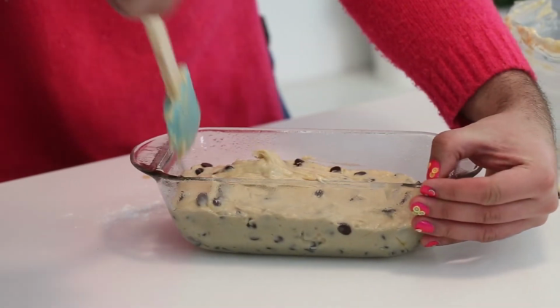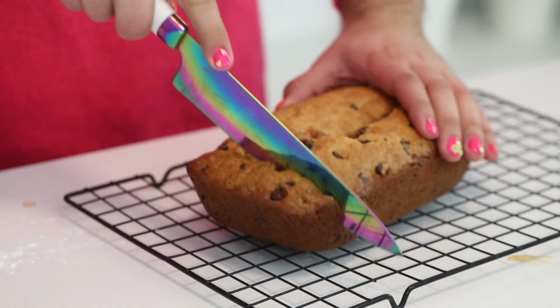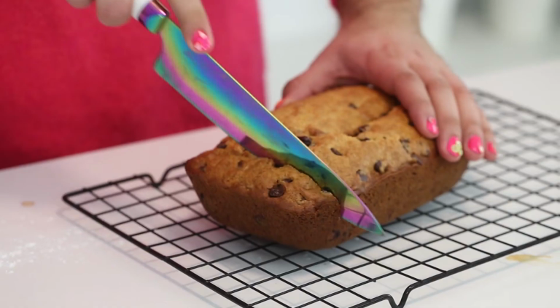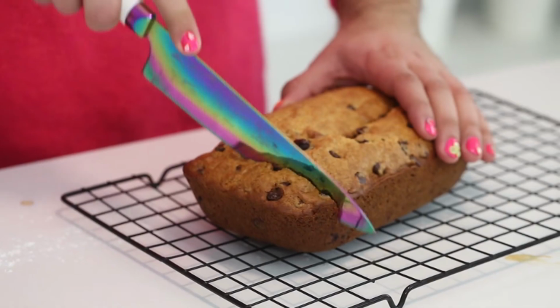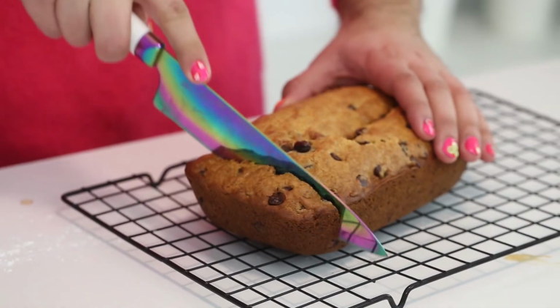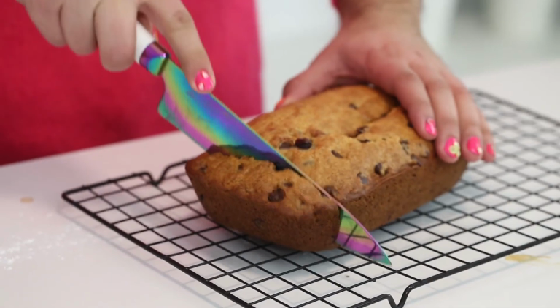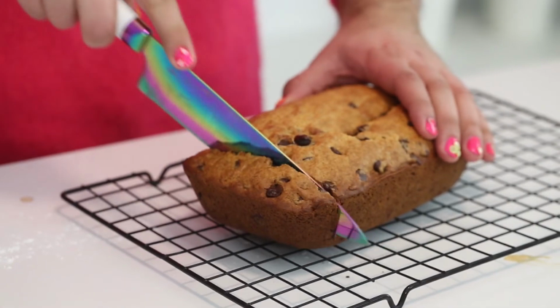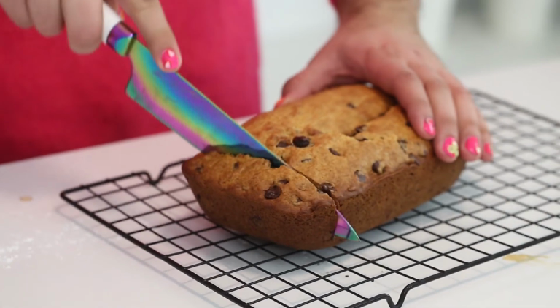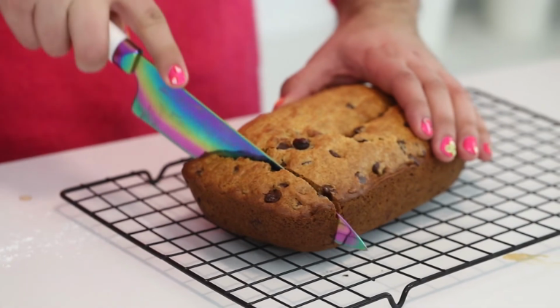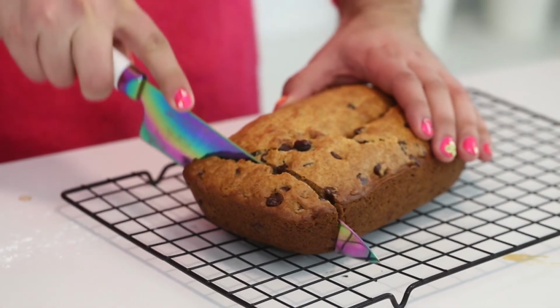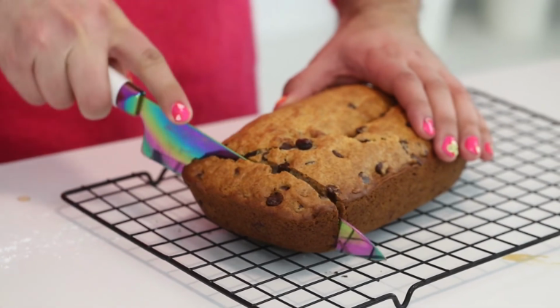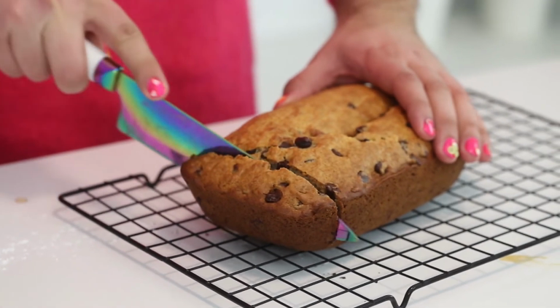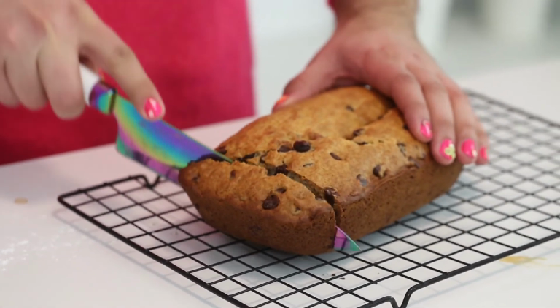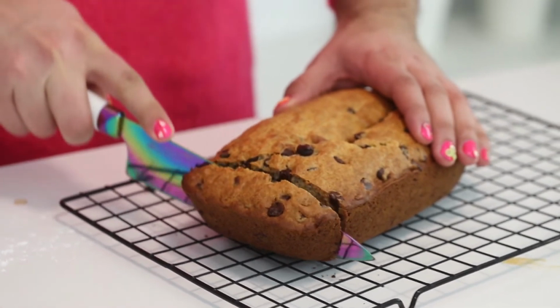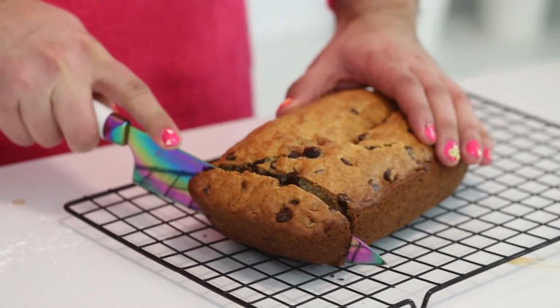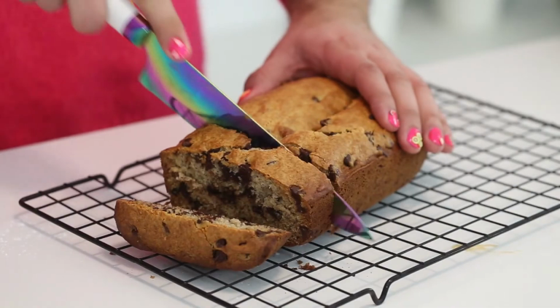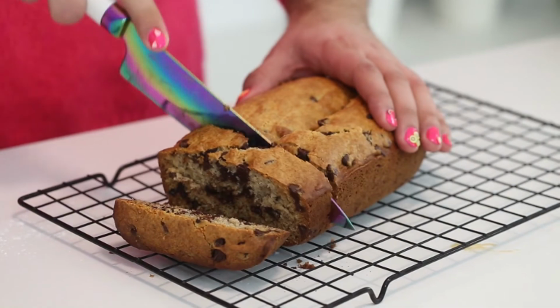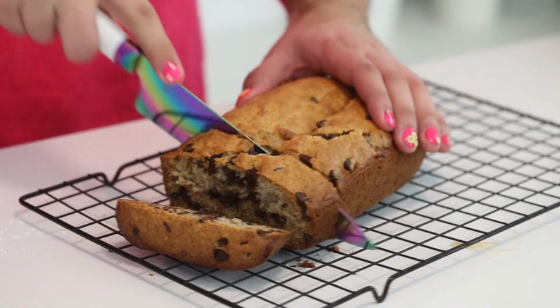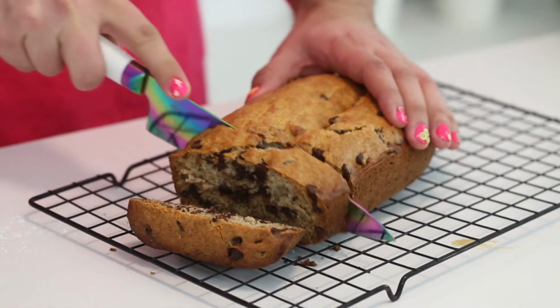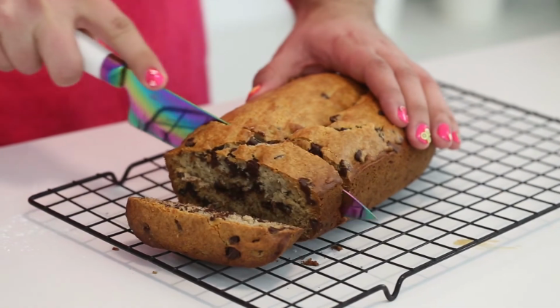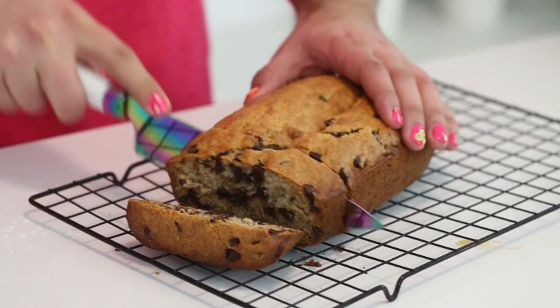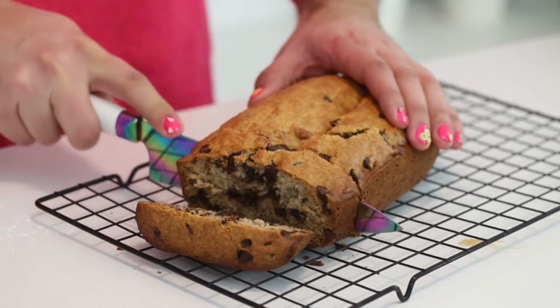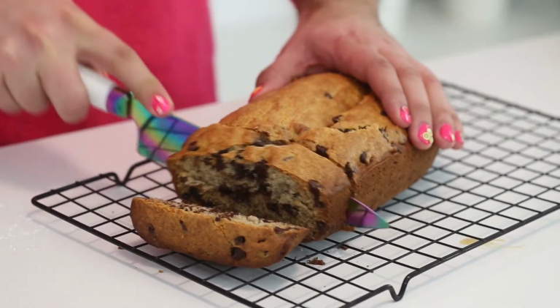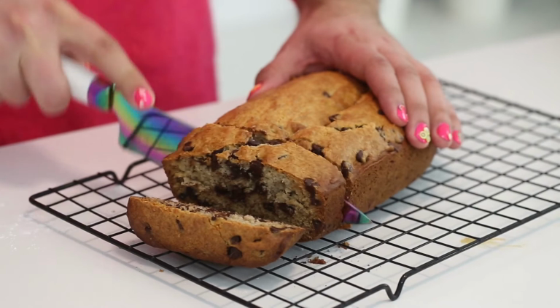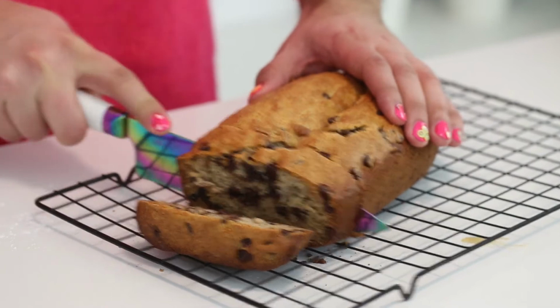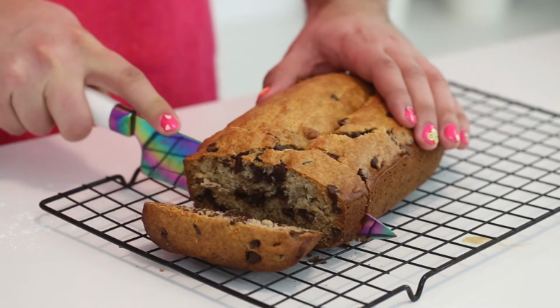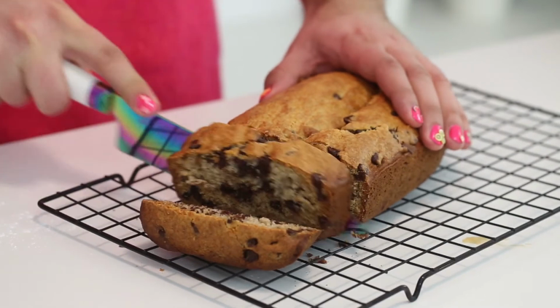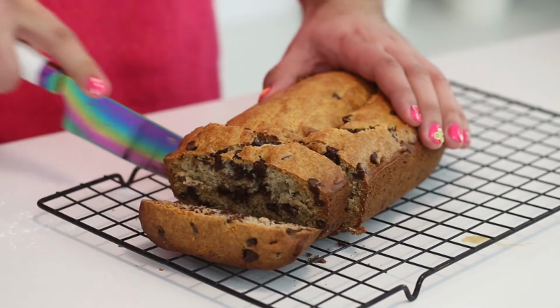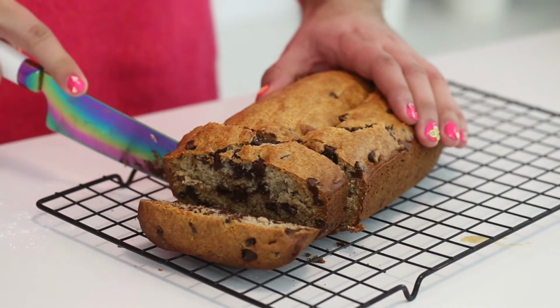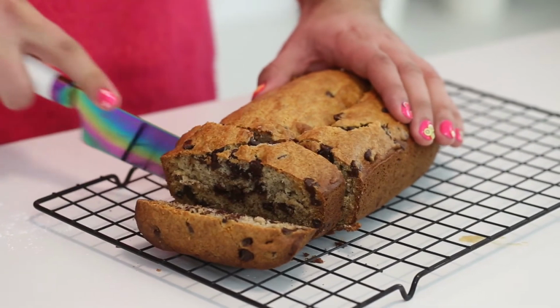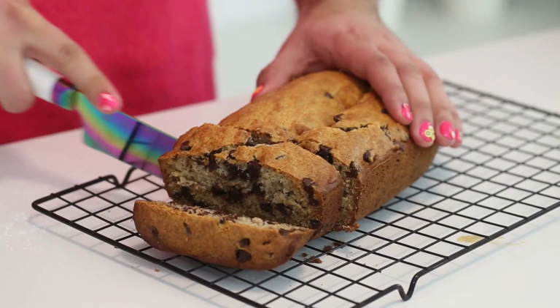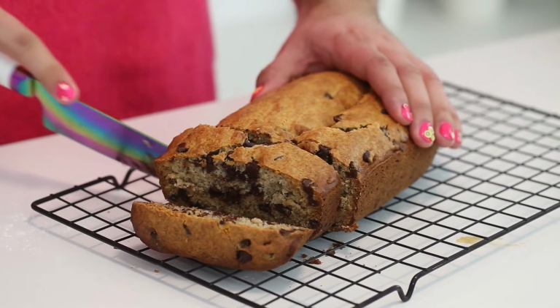Then let it cool either until it's warm or until it's cooled completely, then slice it up and you are done.